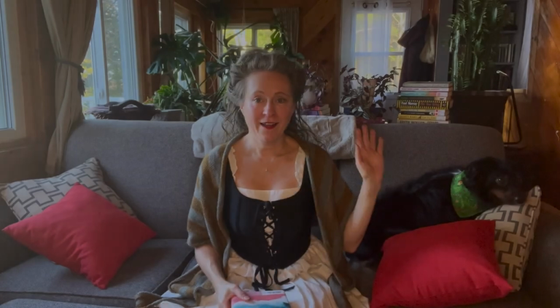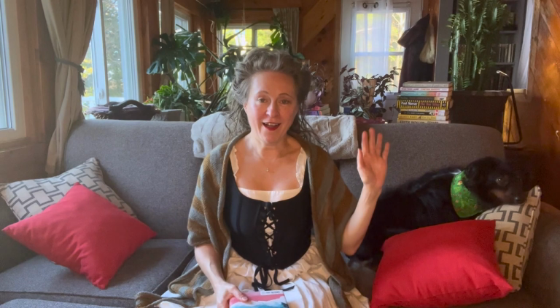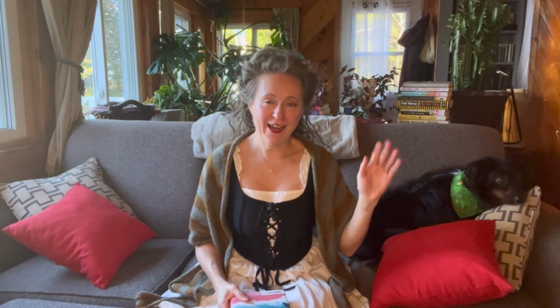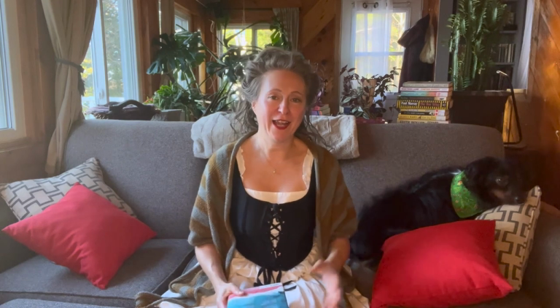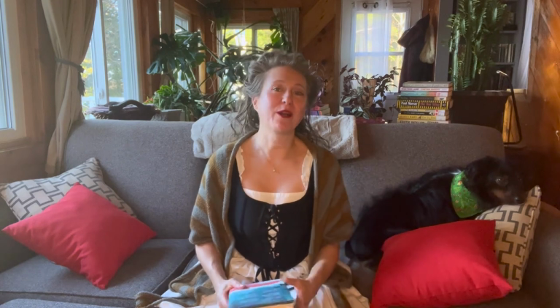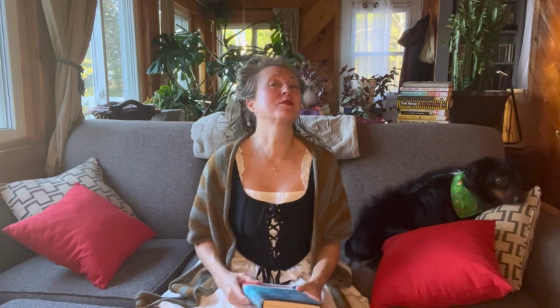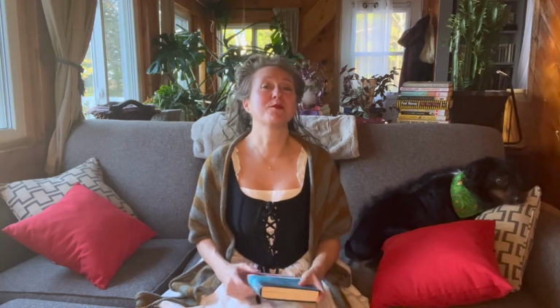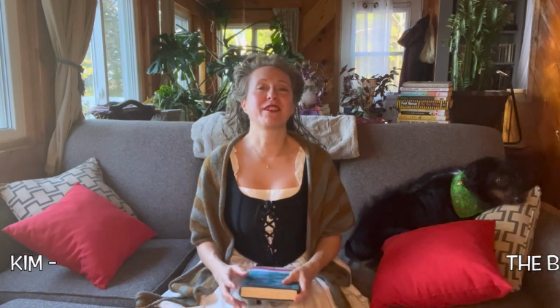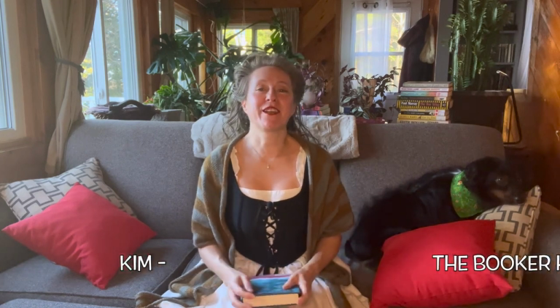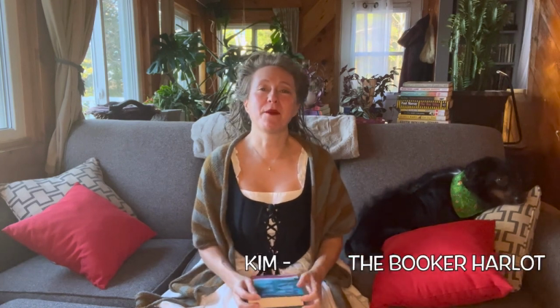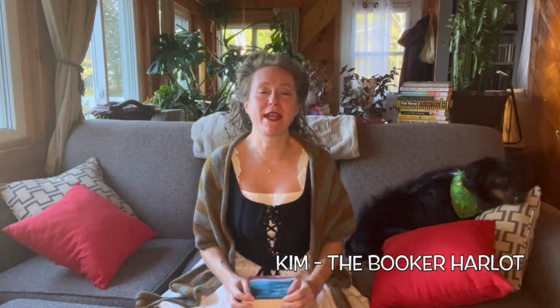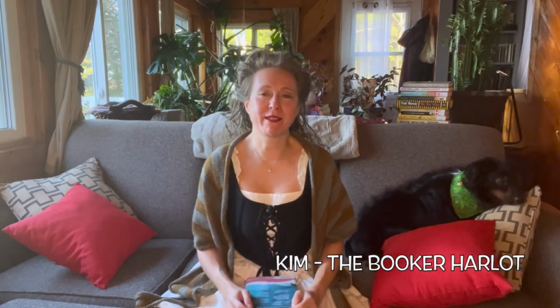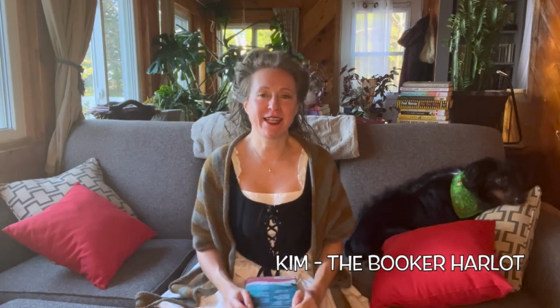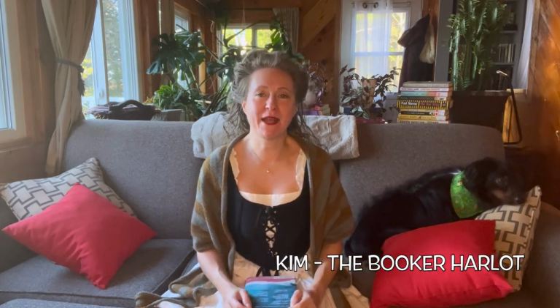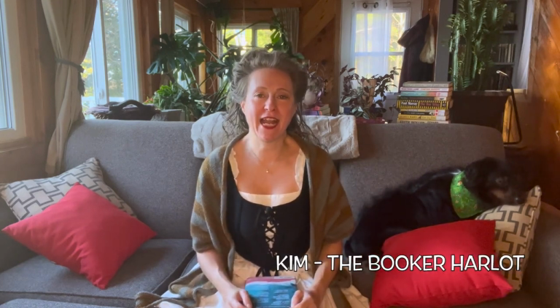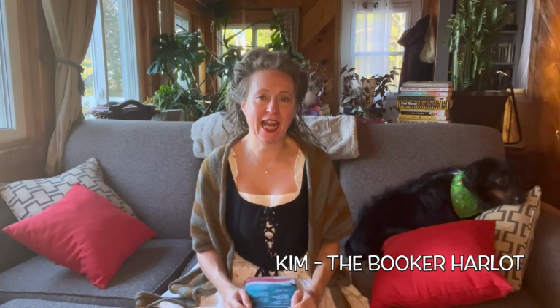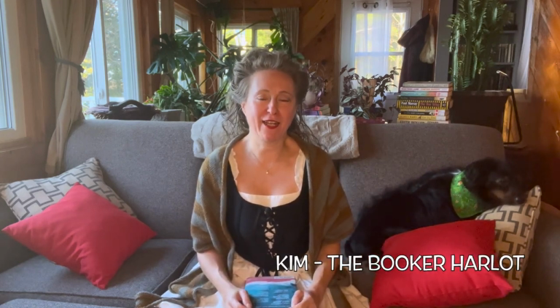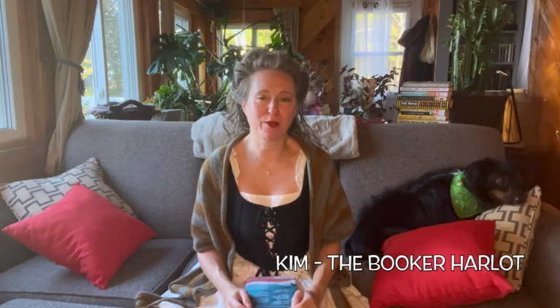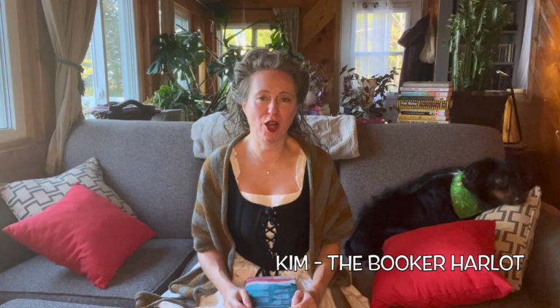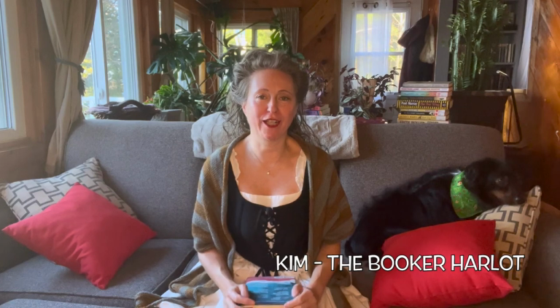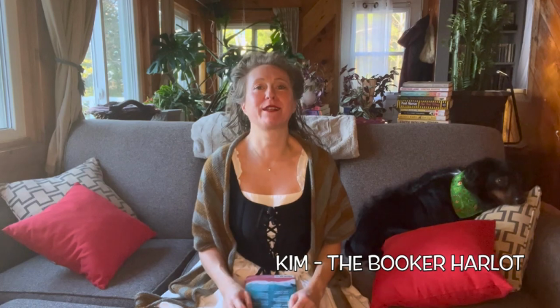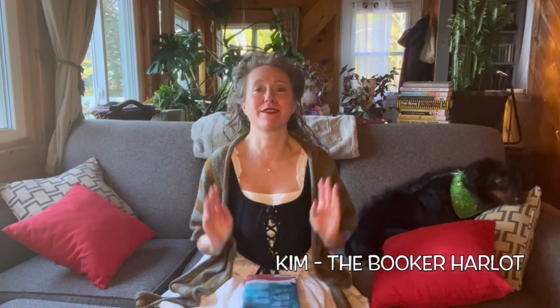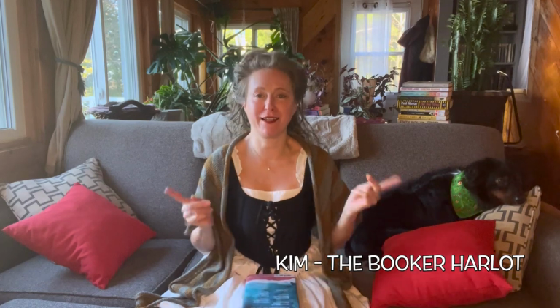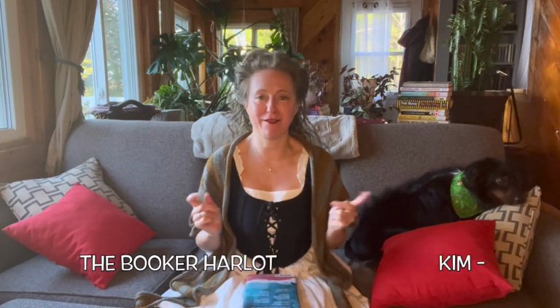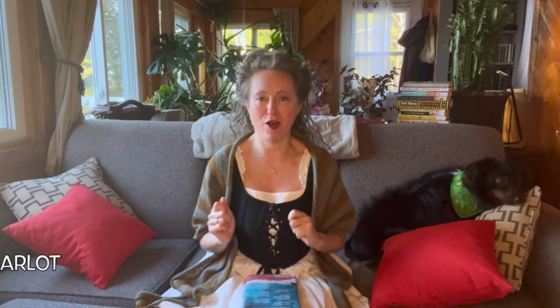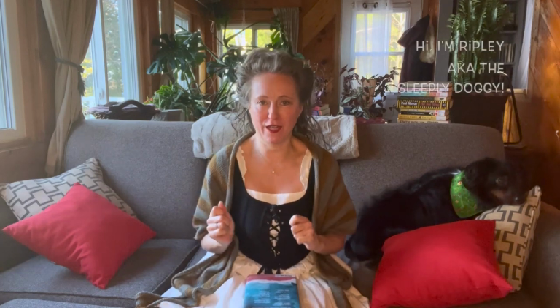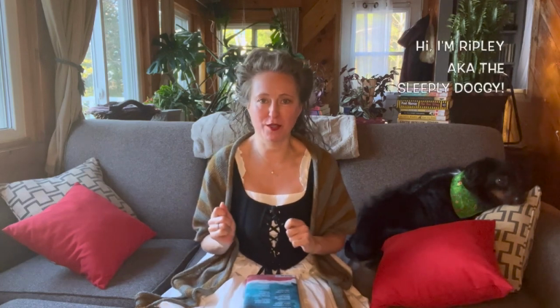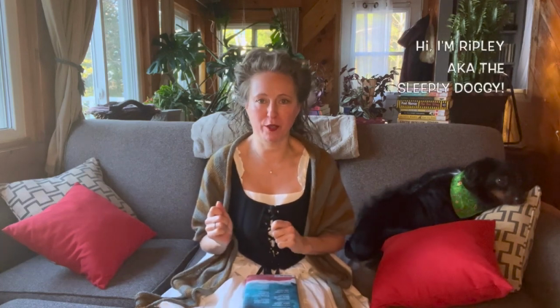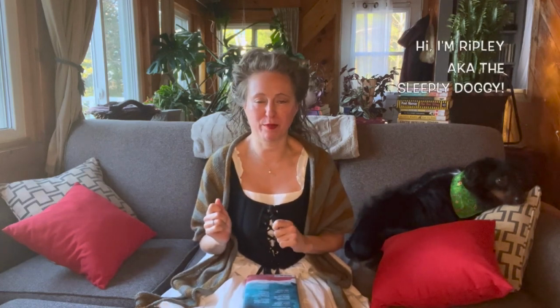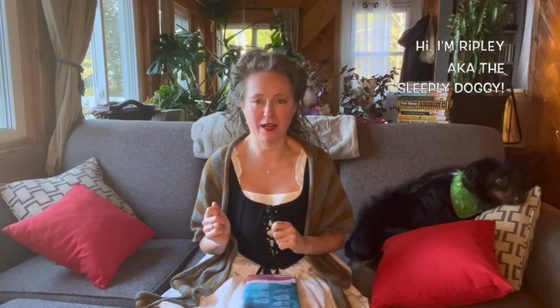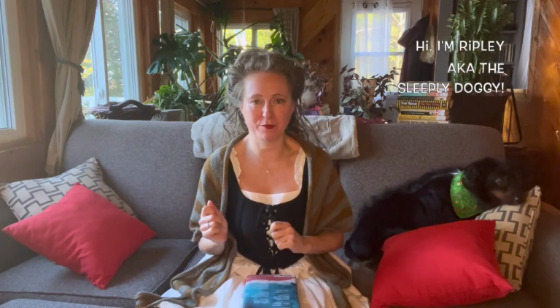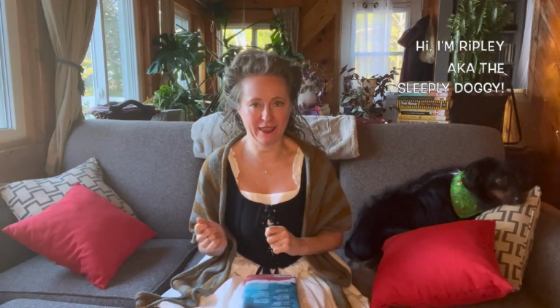Hi and welcome to my channel. My name is Kim, also known as The Booker Harlot, because I love all things Booker Prize related.